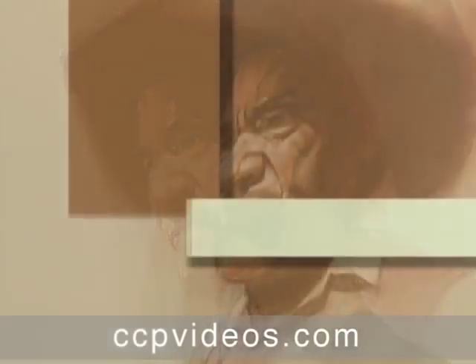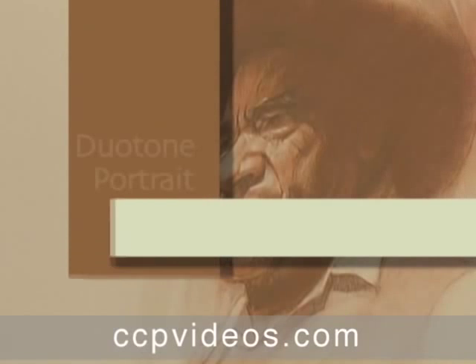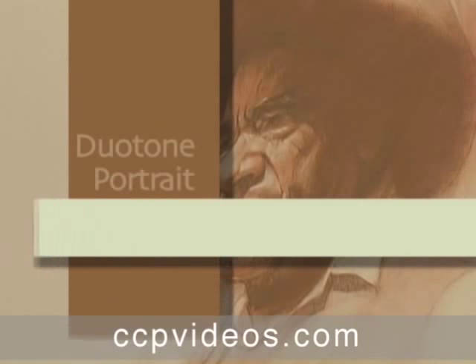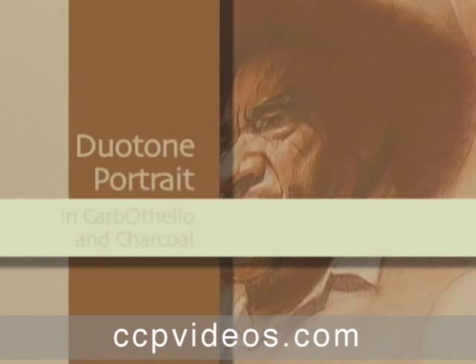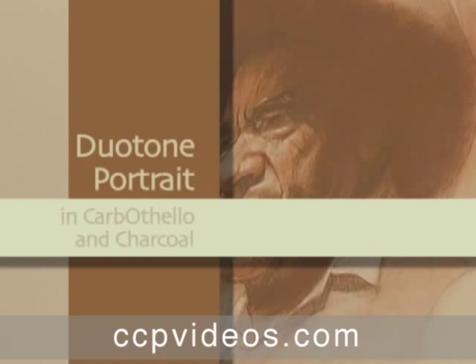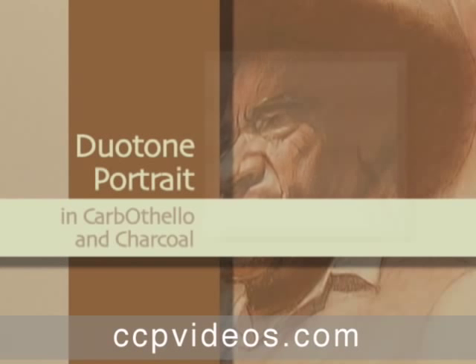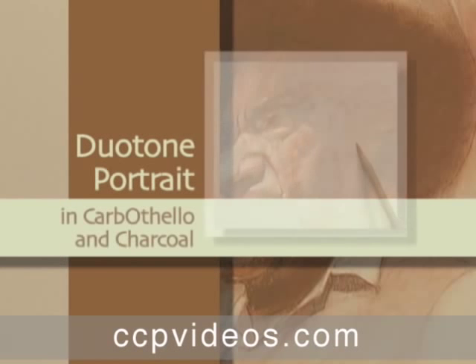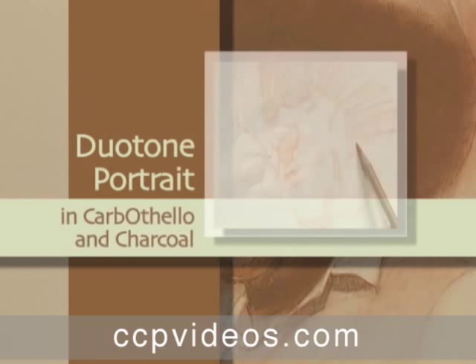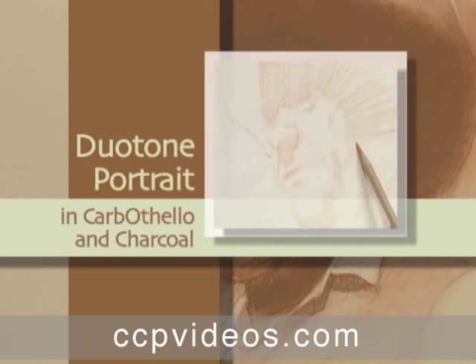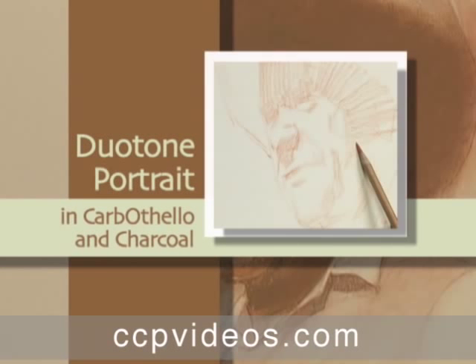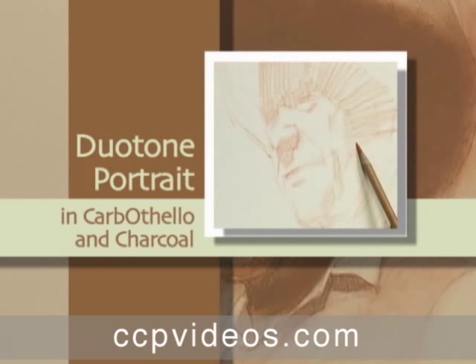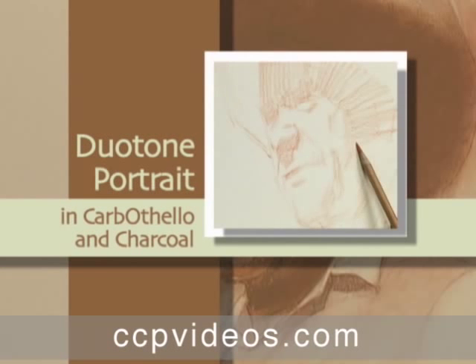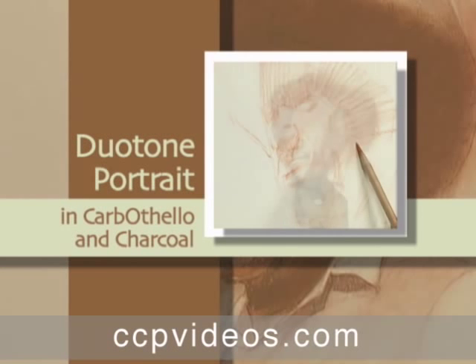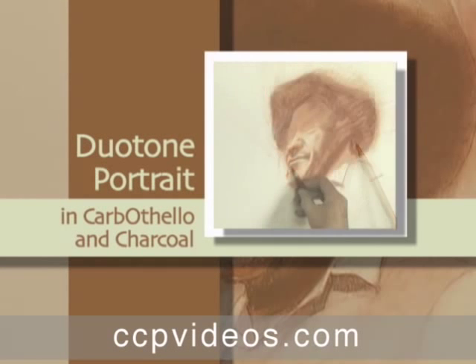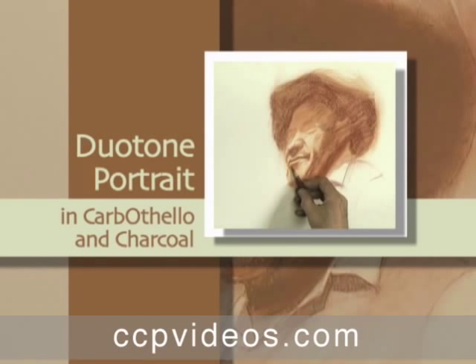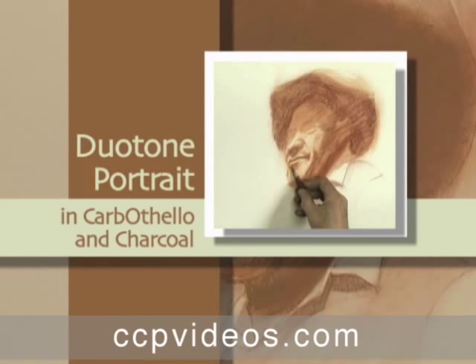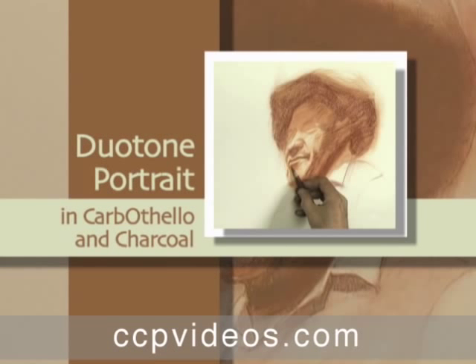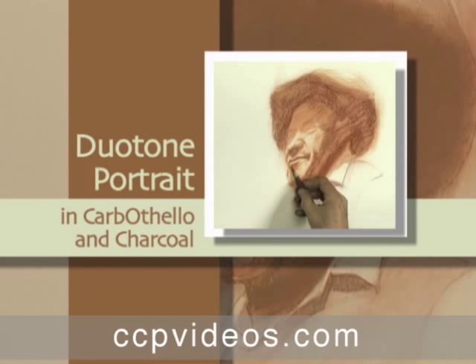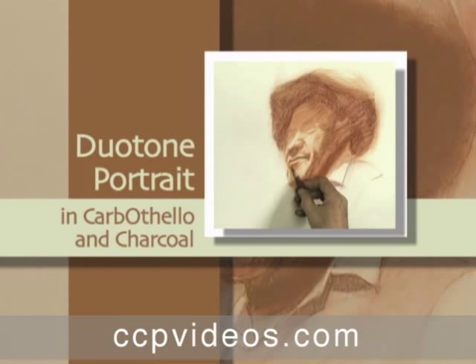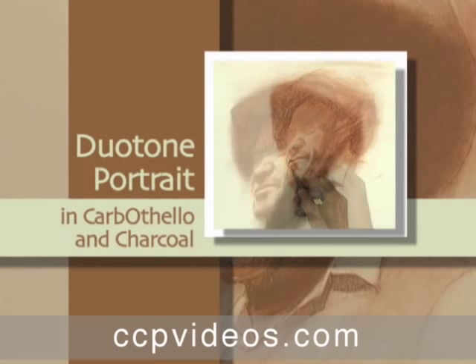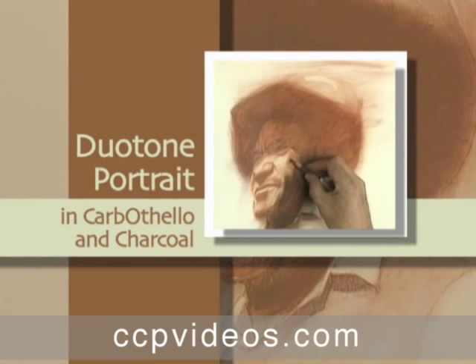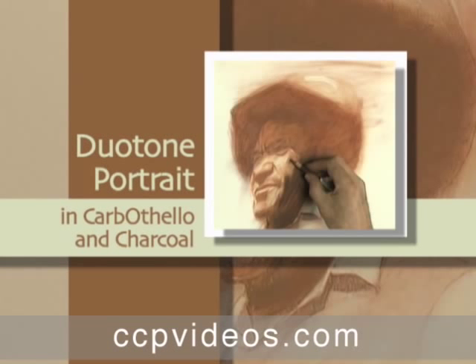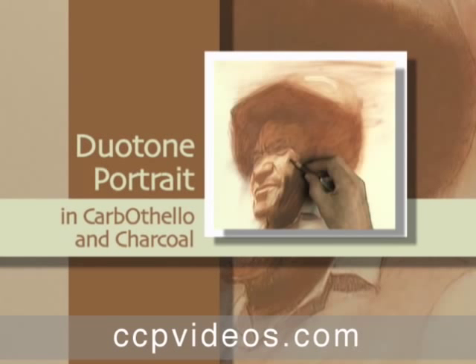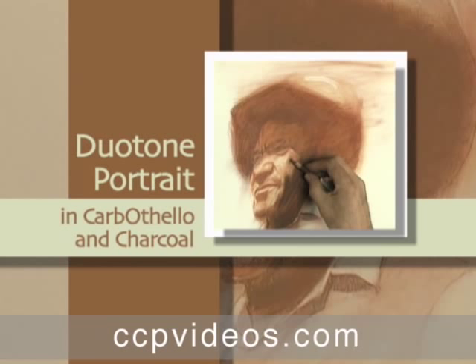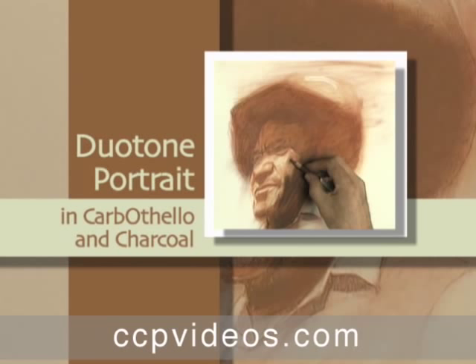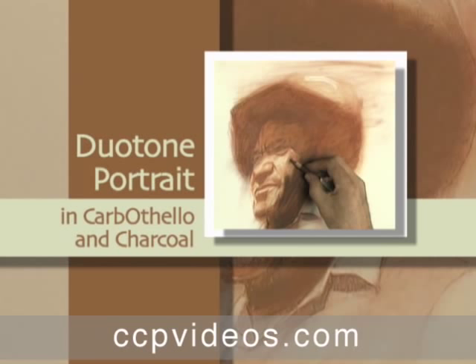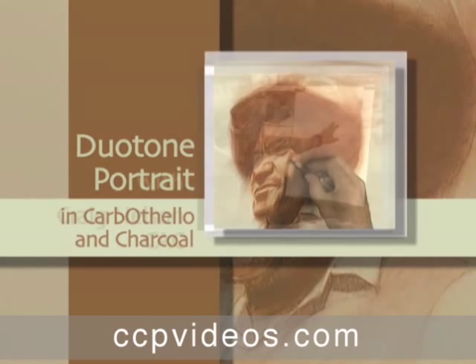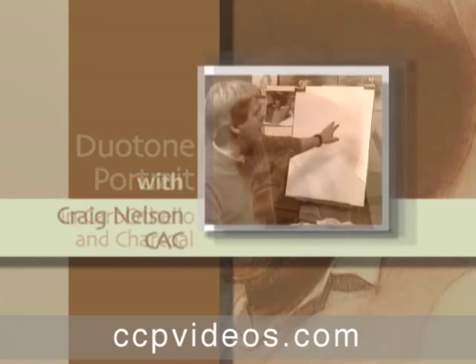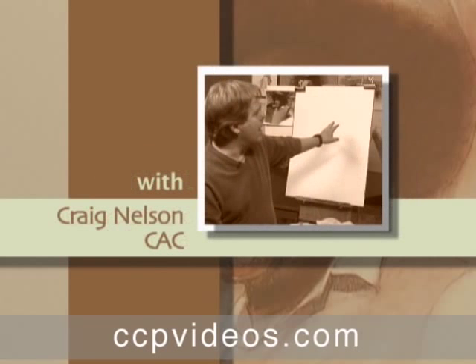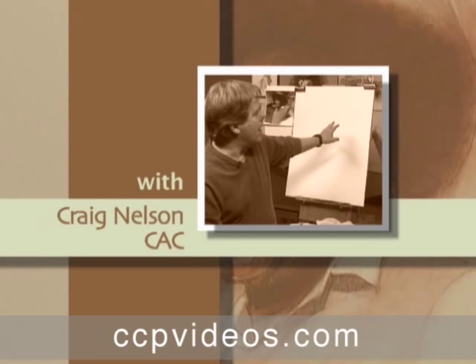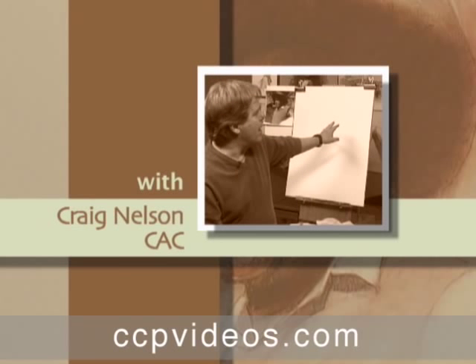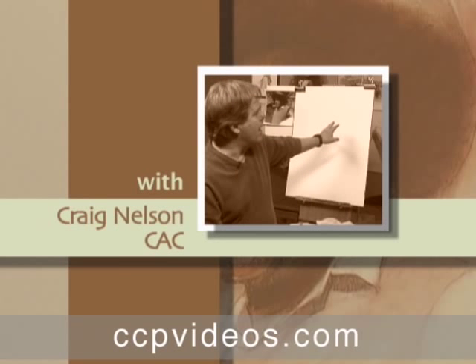To sharpen your drawing skills with patient methods for building tone and detail, join Craig Nelson in drawing a duotone portrait.